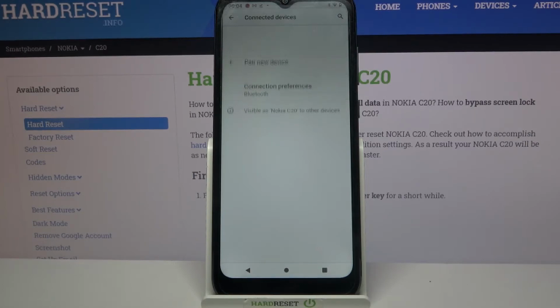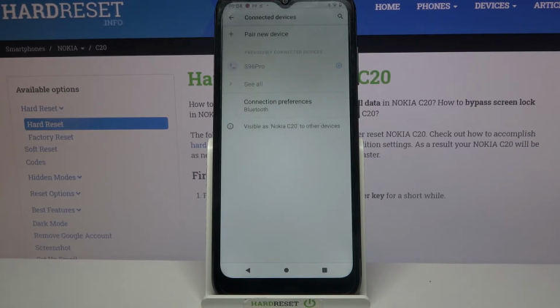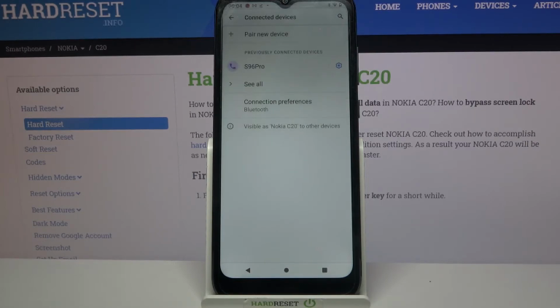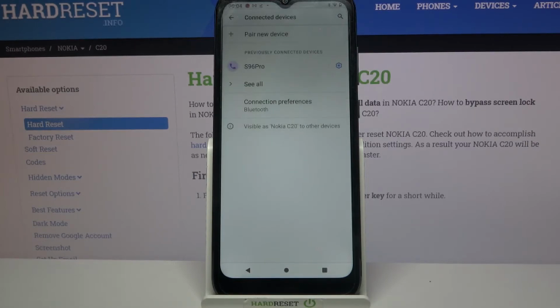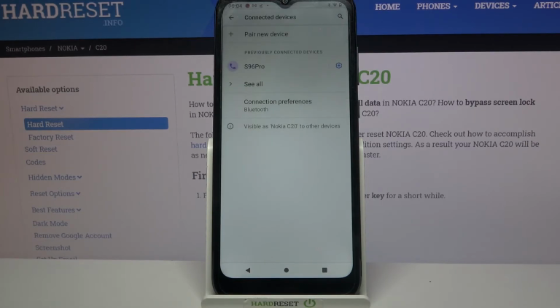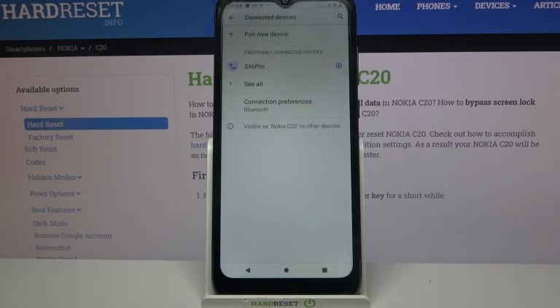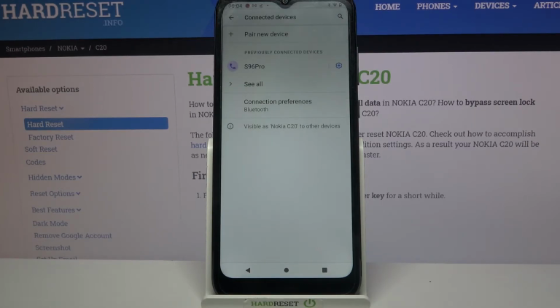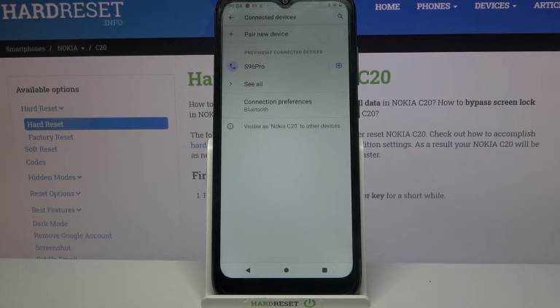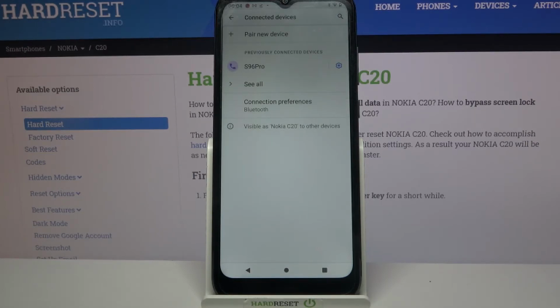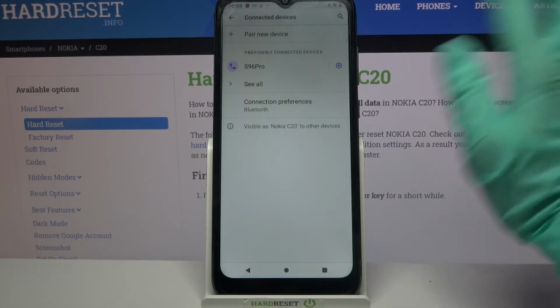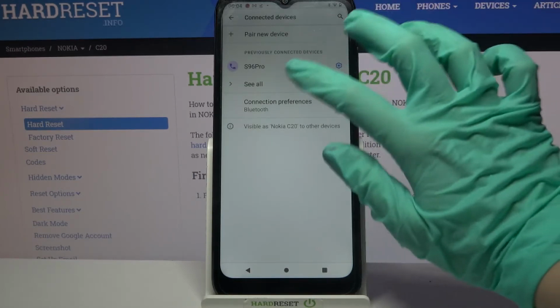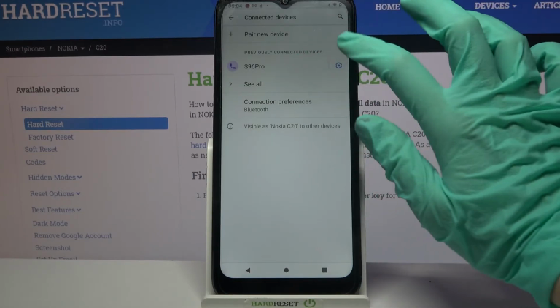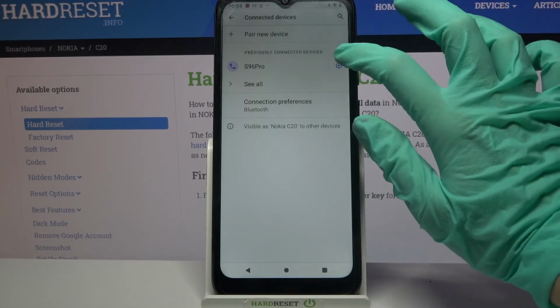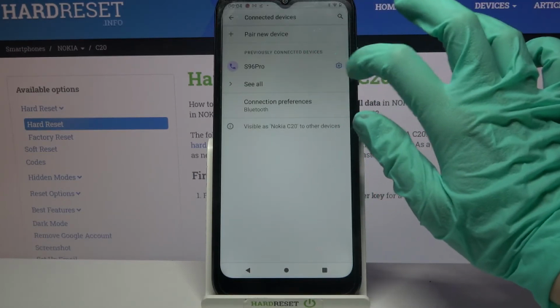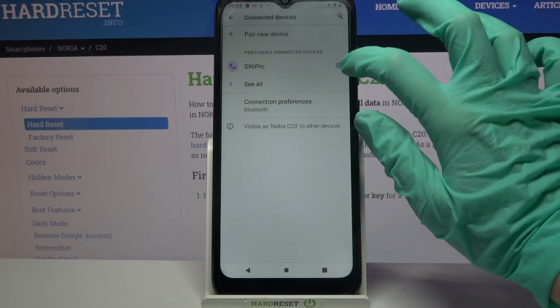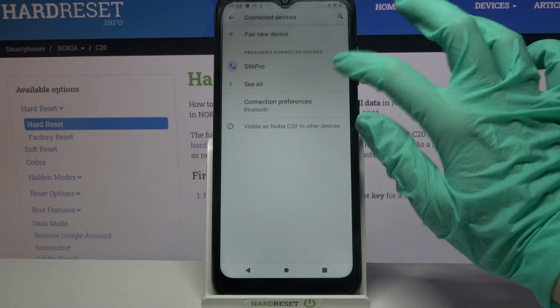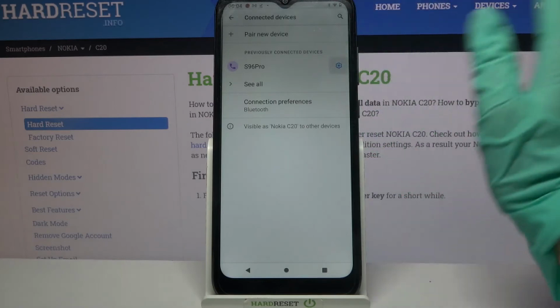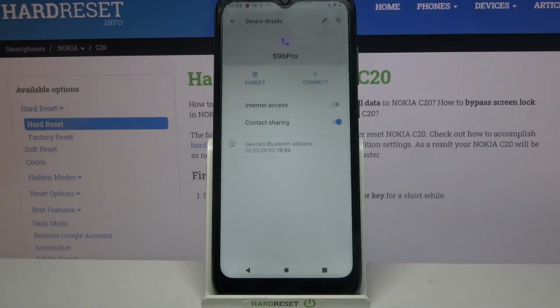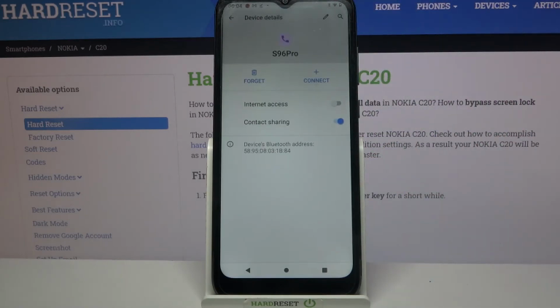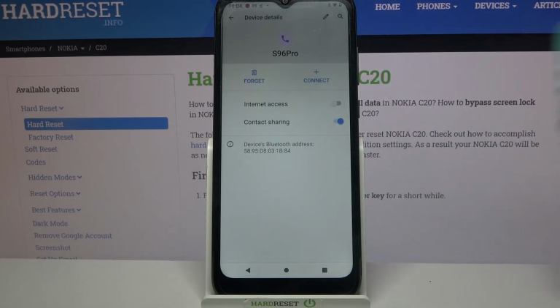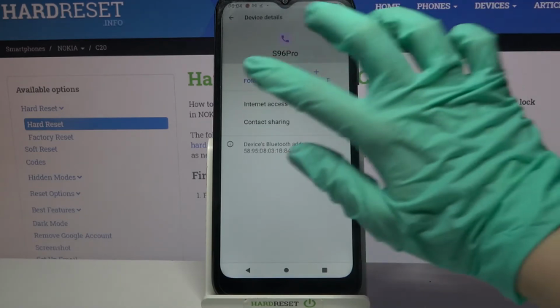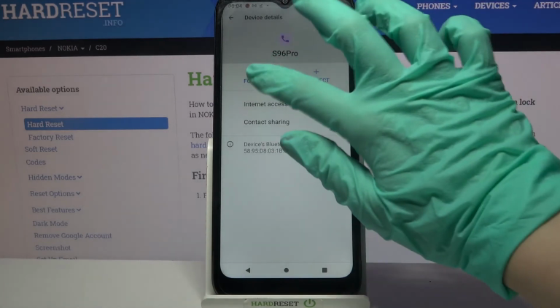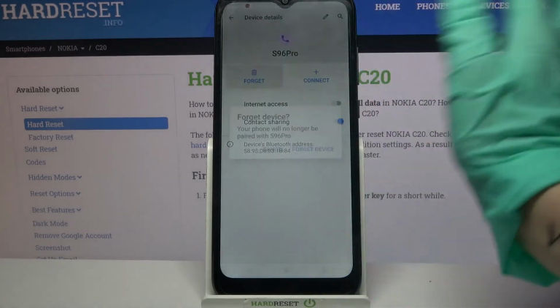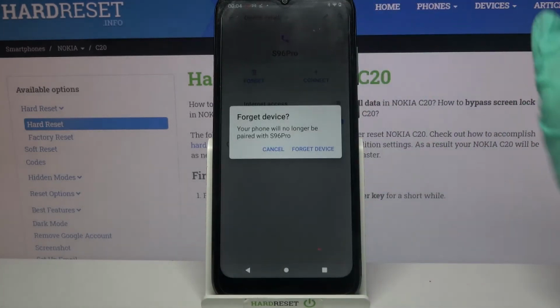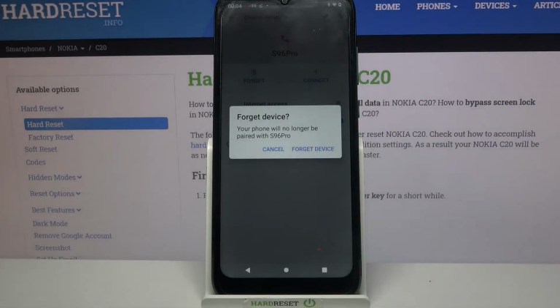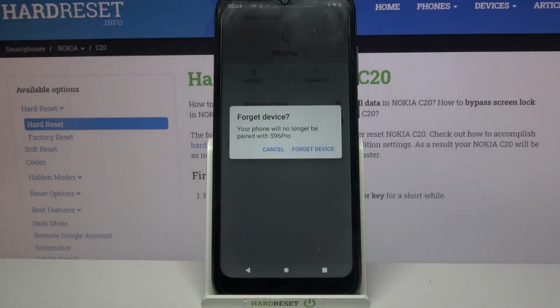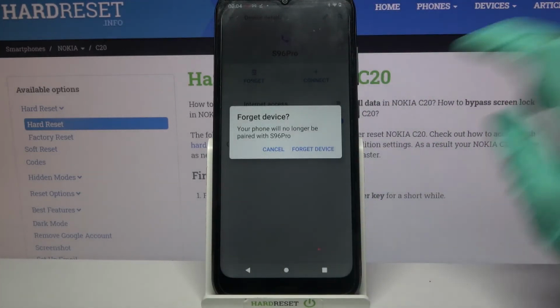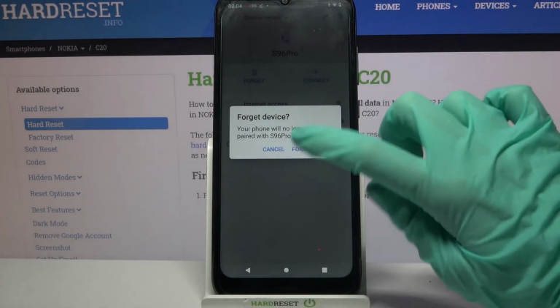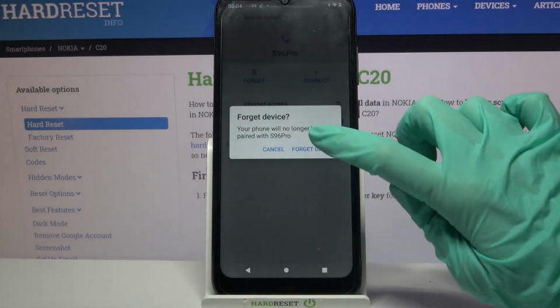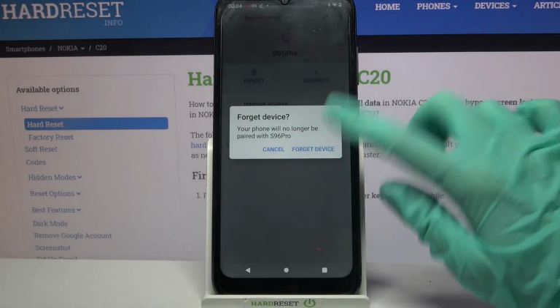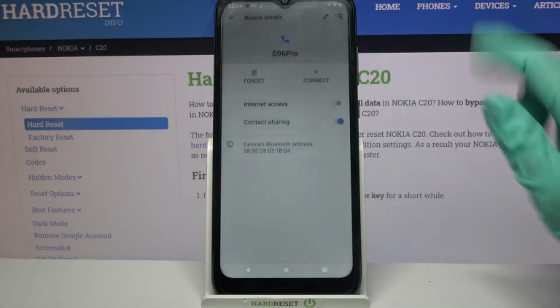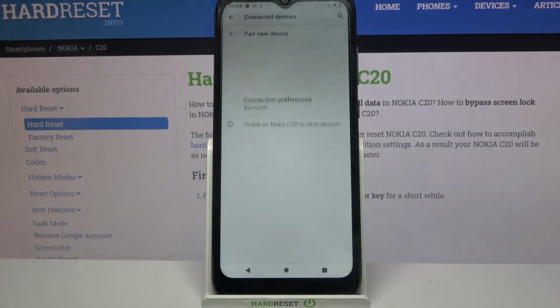You can always forget this connection though by clicking on this gear icon over here, choosing Forget, and tapping on Forget Device.